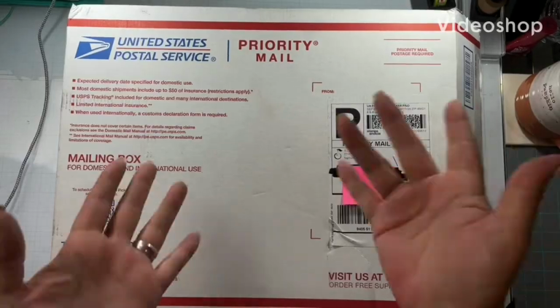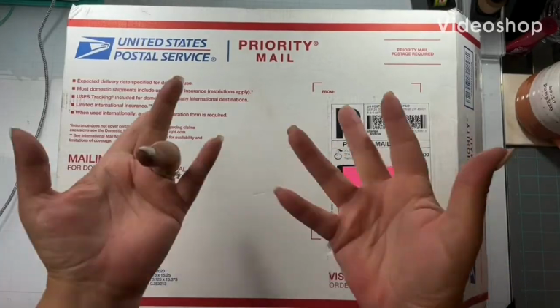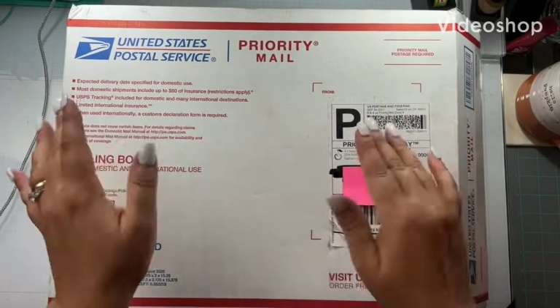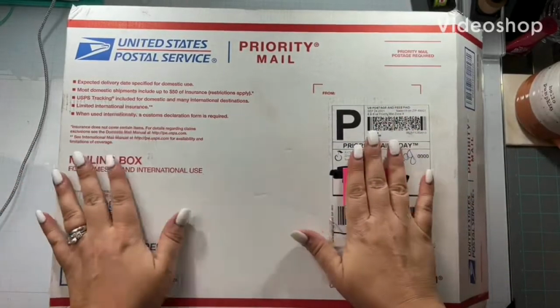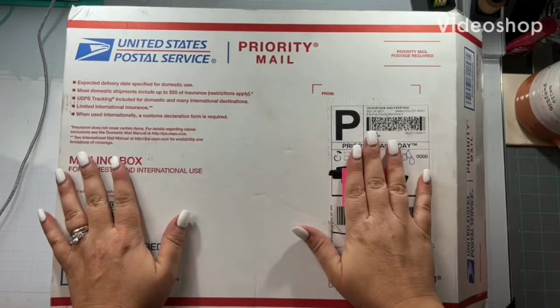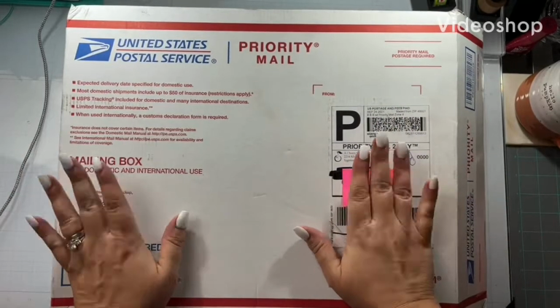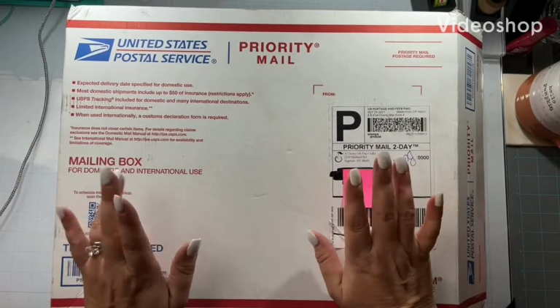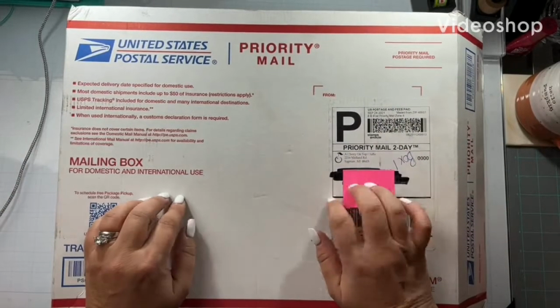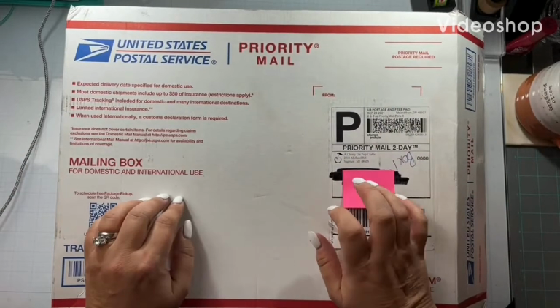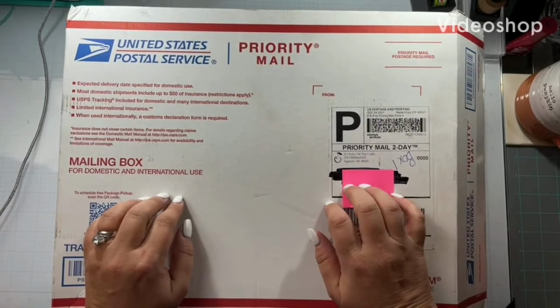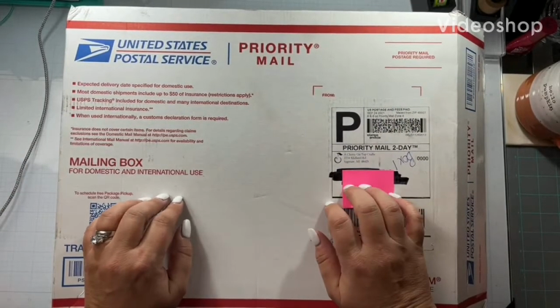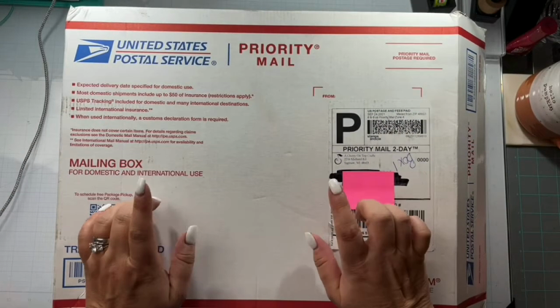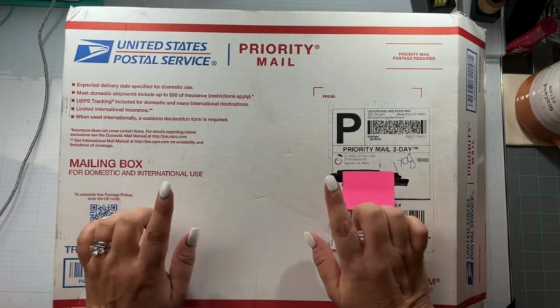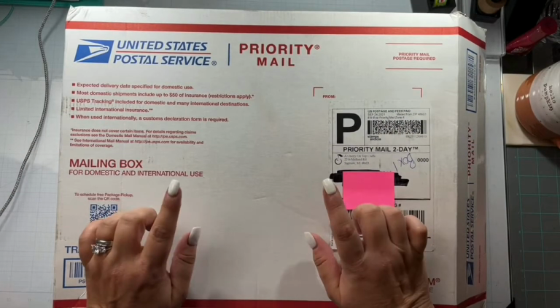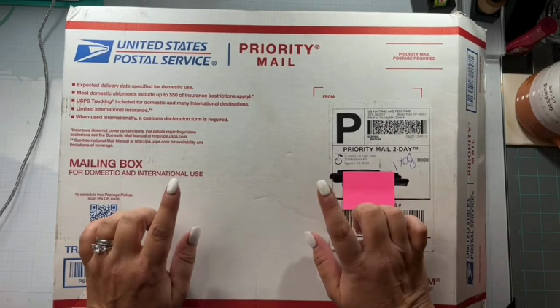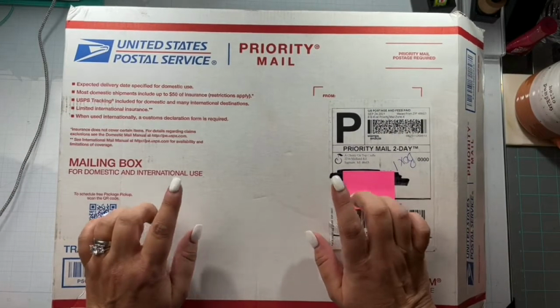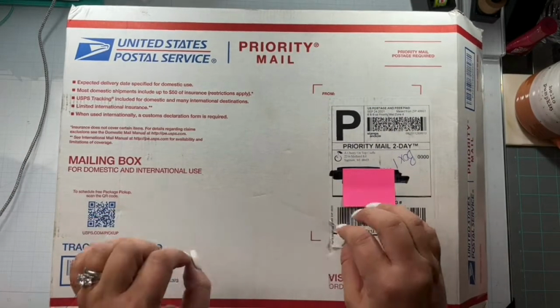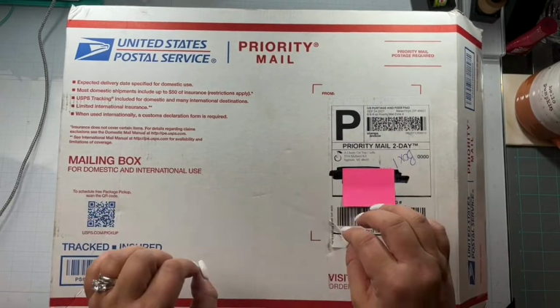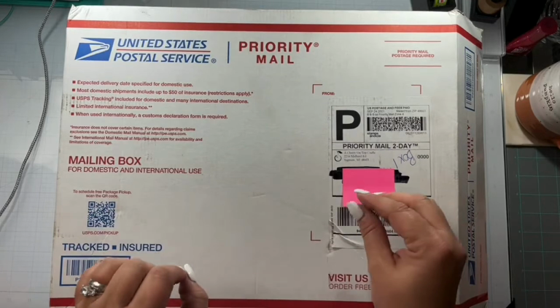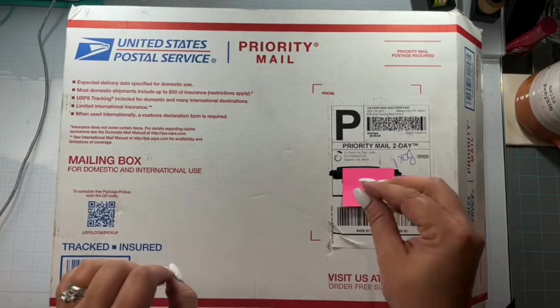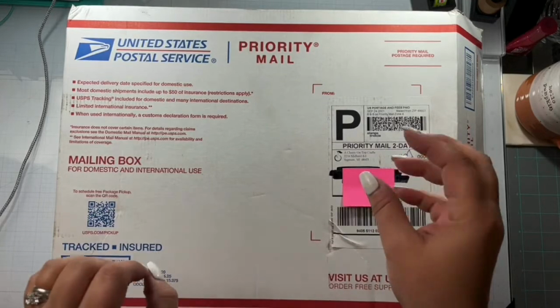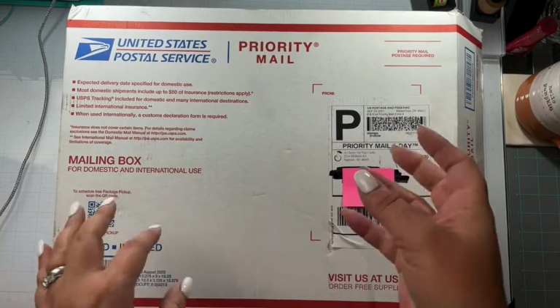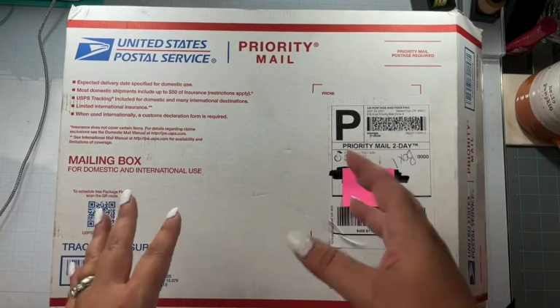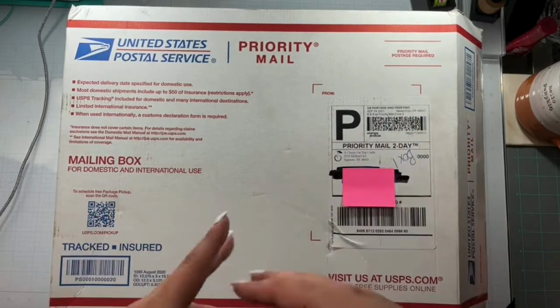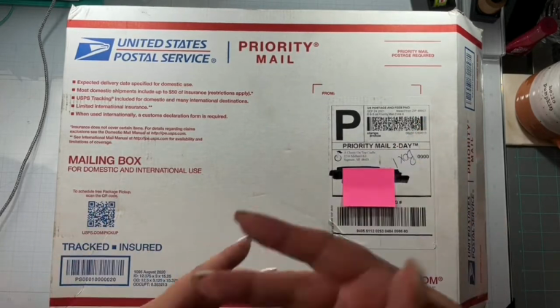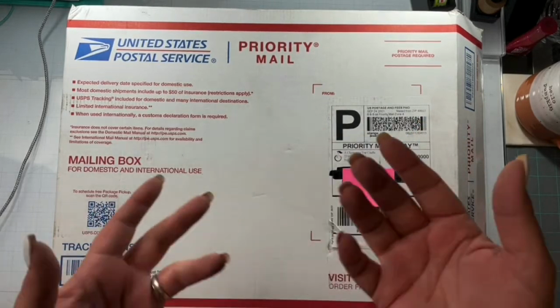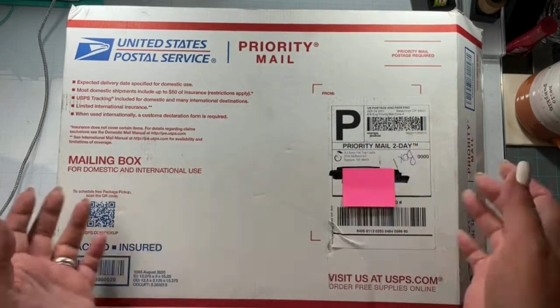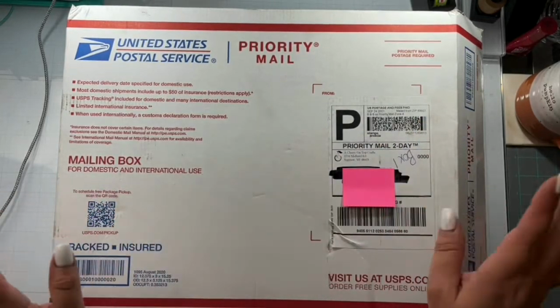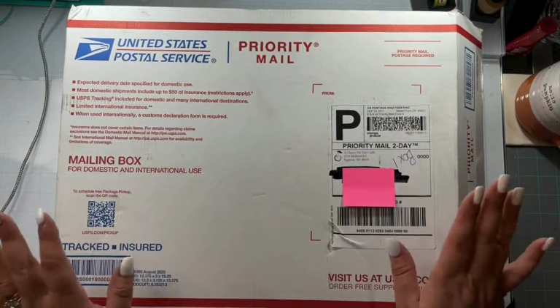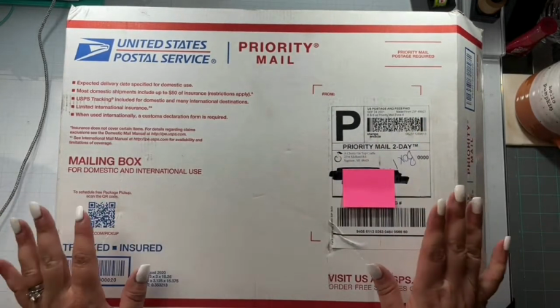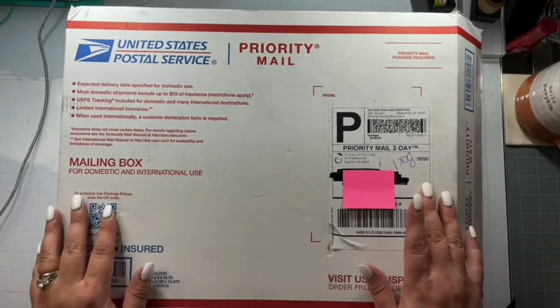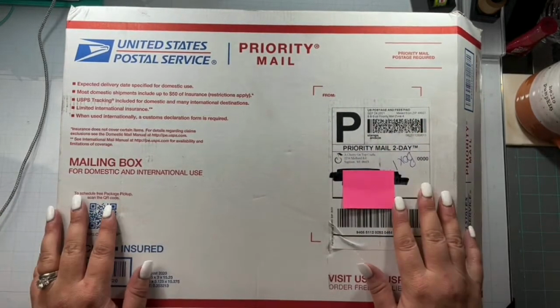Hello again, Rebecca here. Welcome back to my channel and welcome back to another semi-small haul.